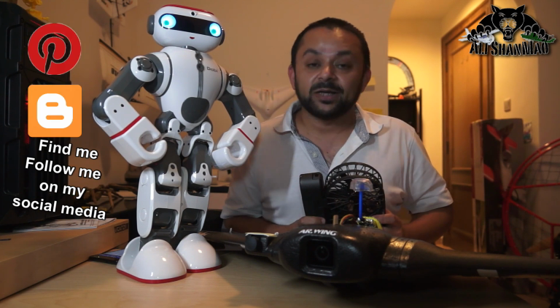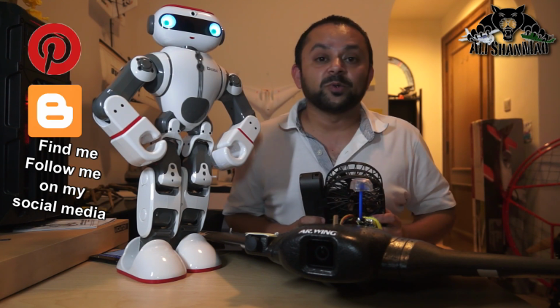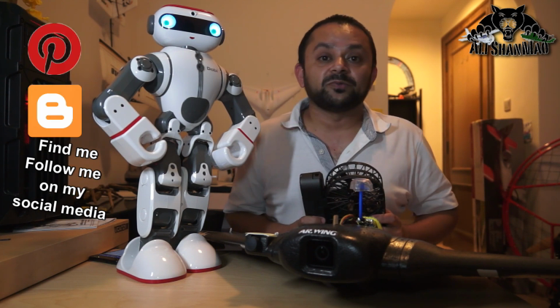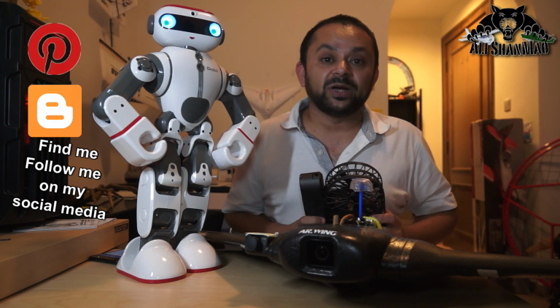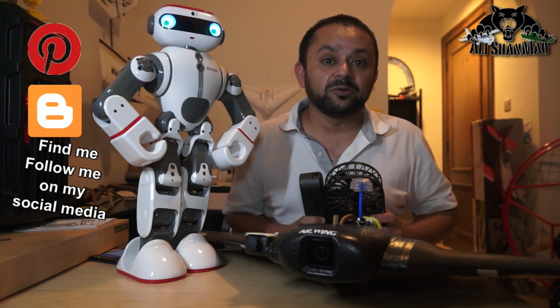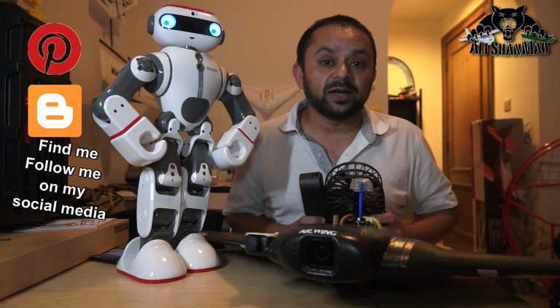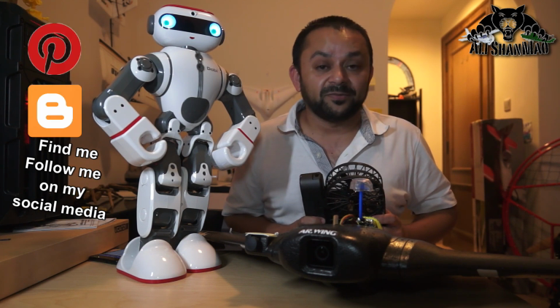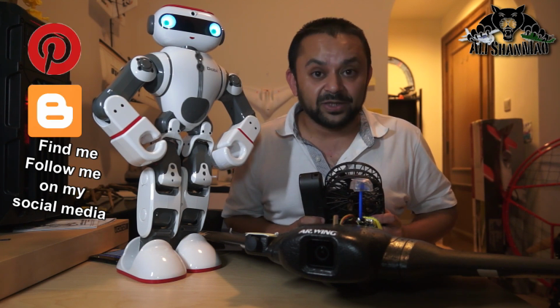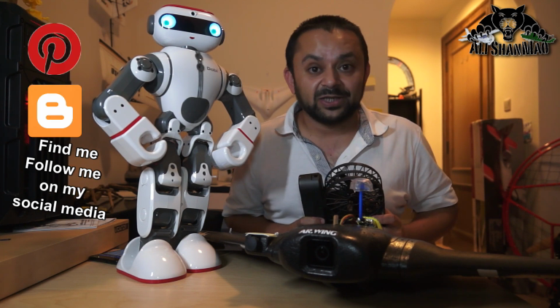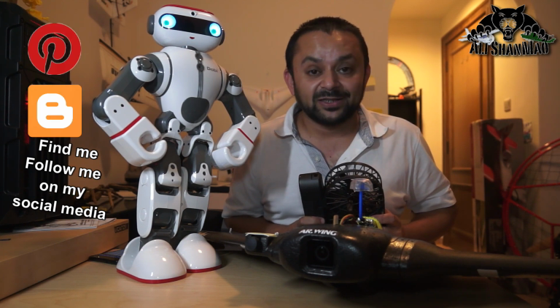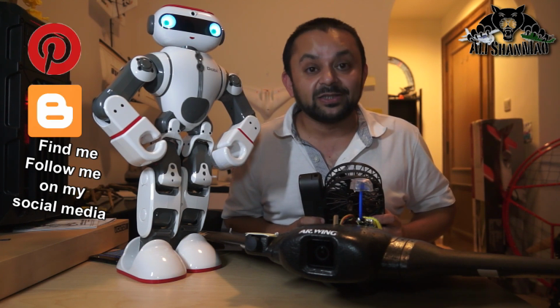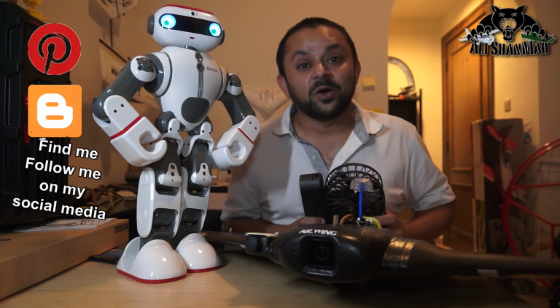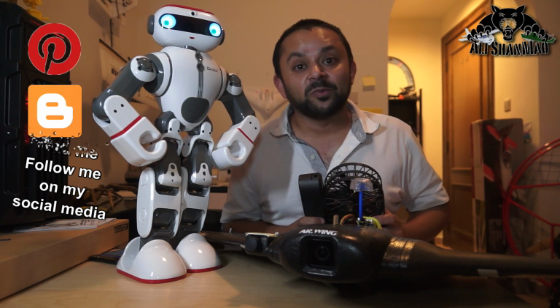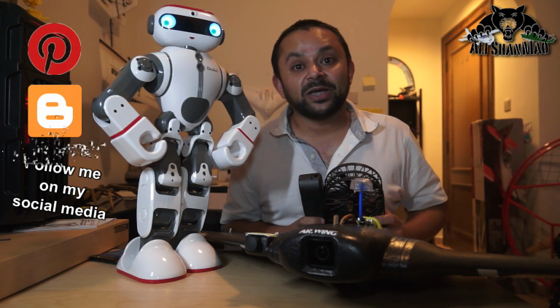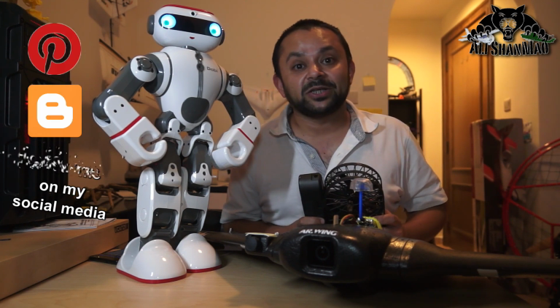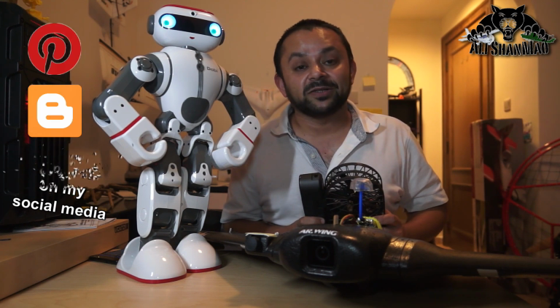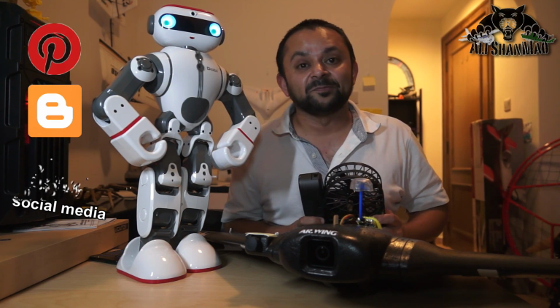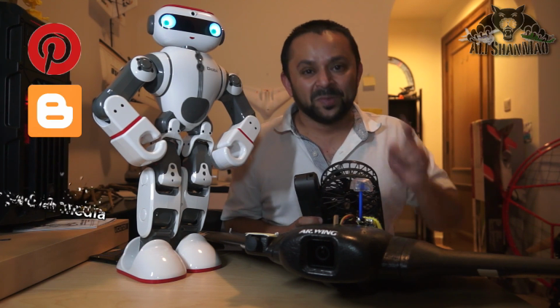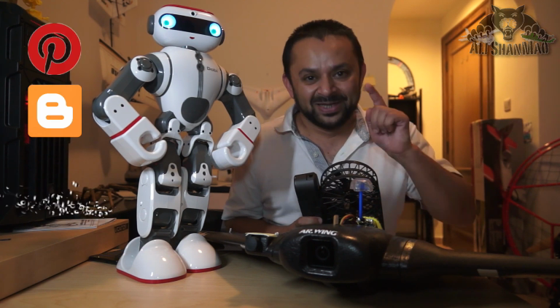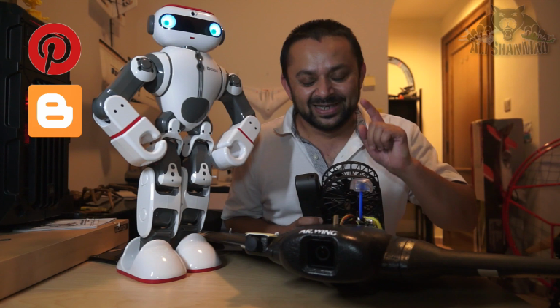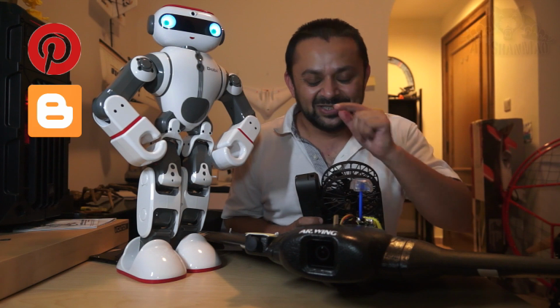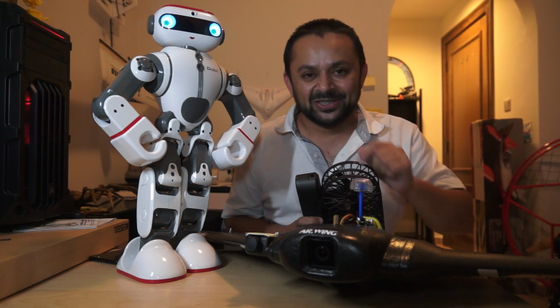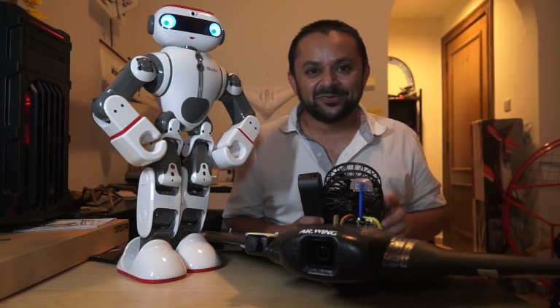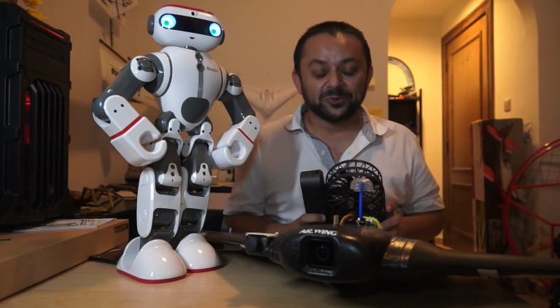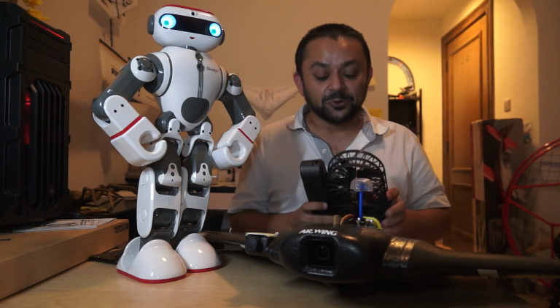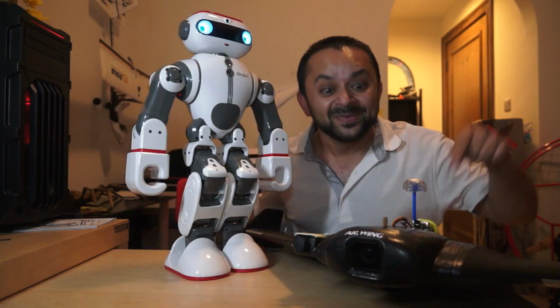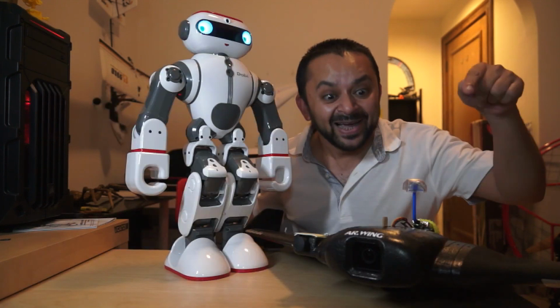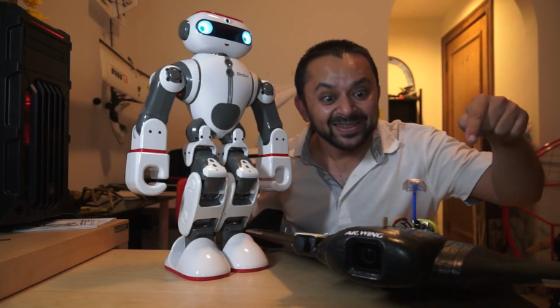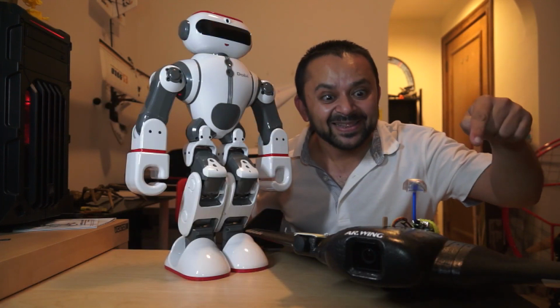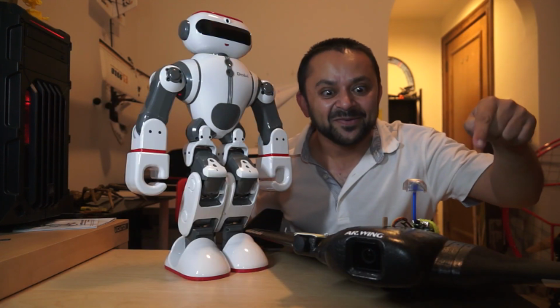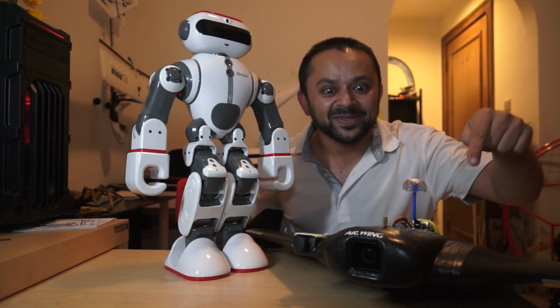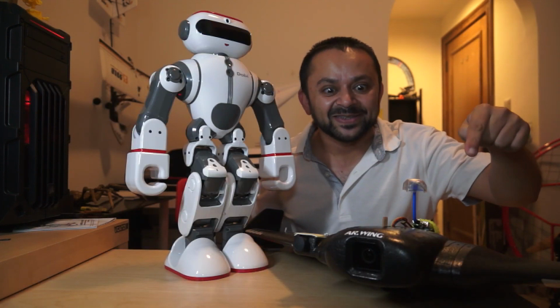I post regular and fresh content on my channel just for you. Hit that like button.